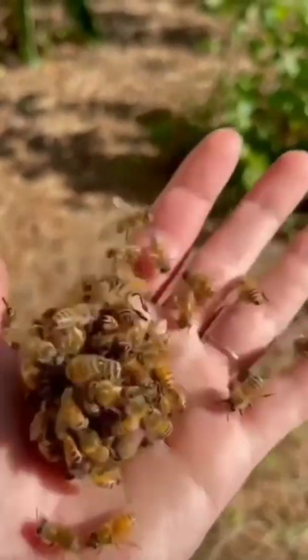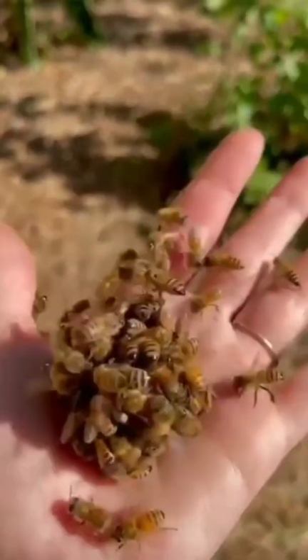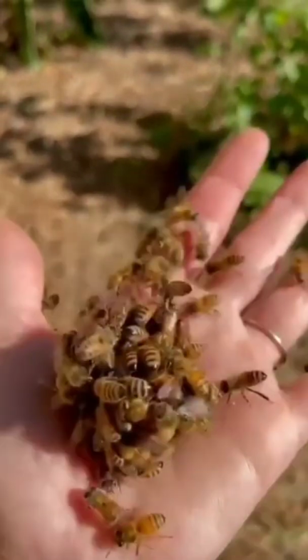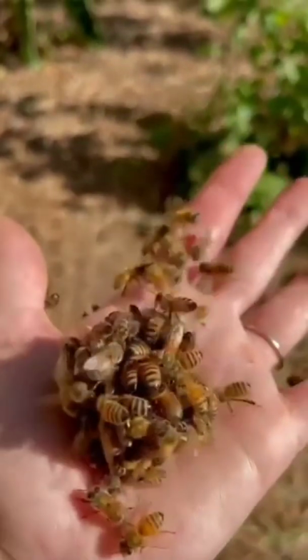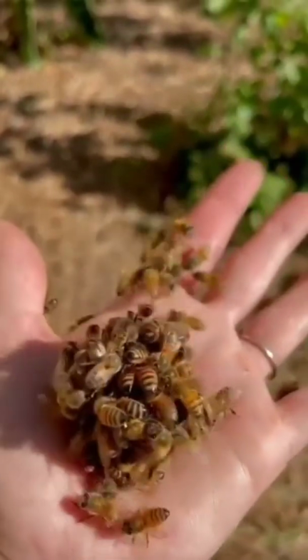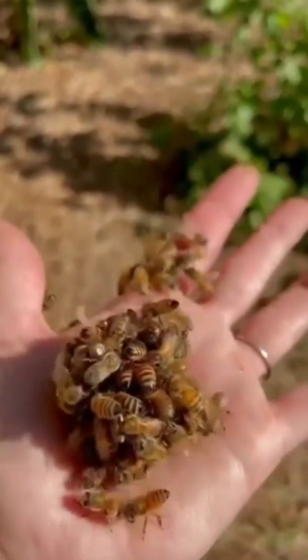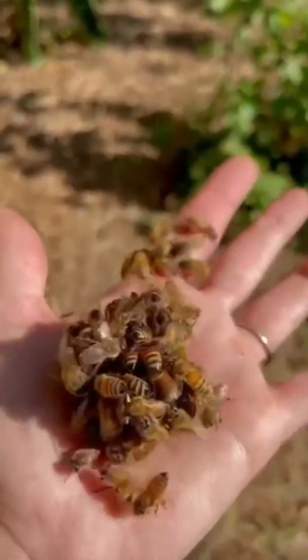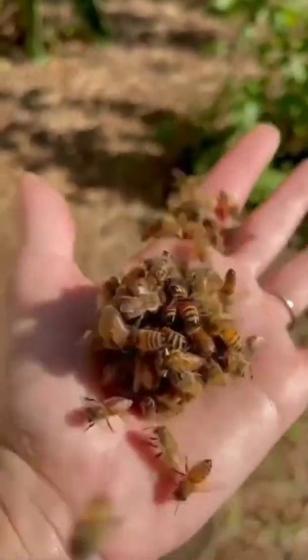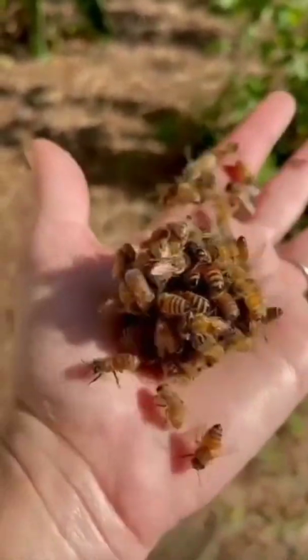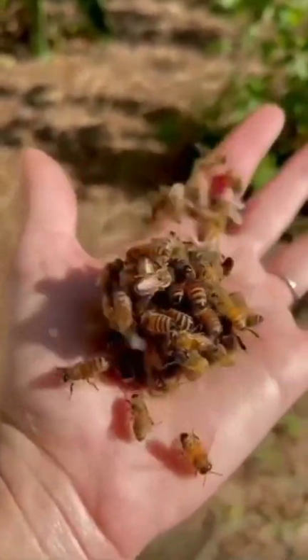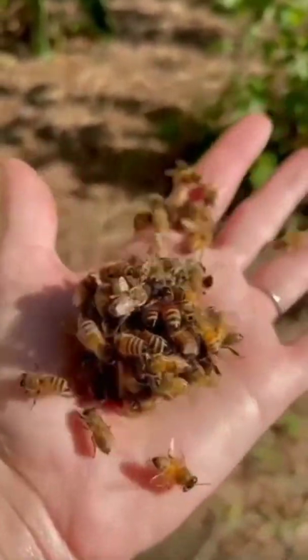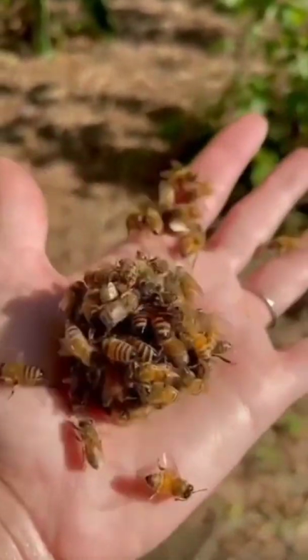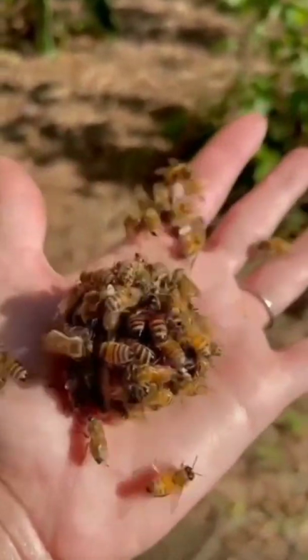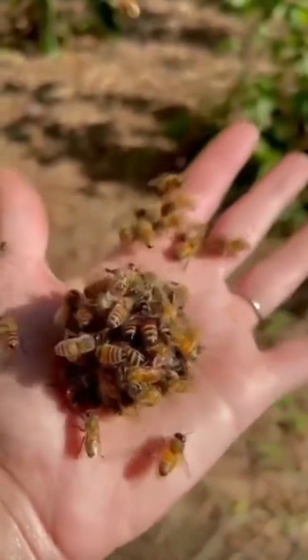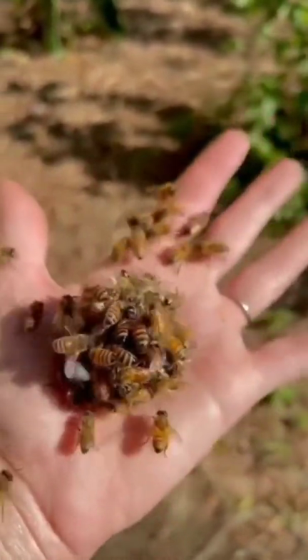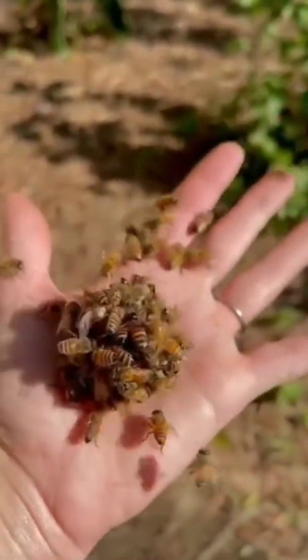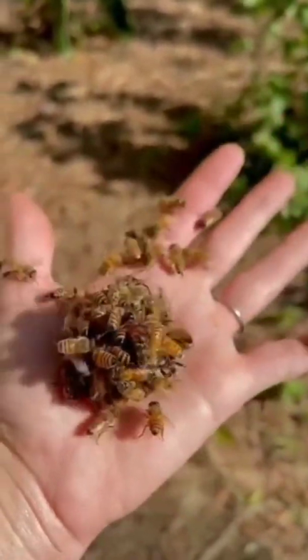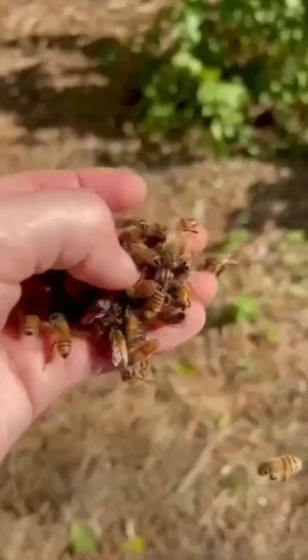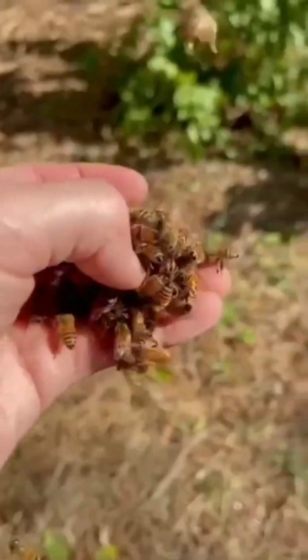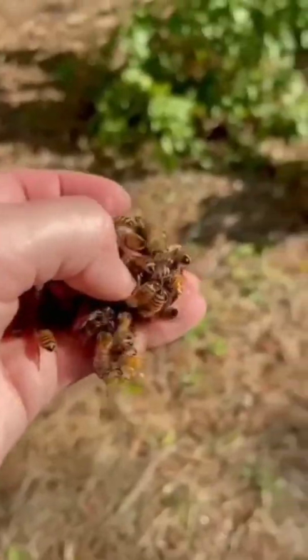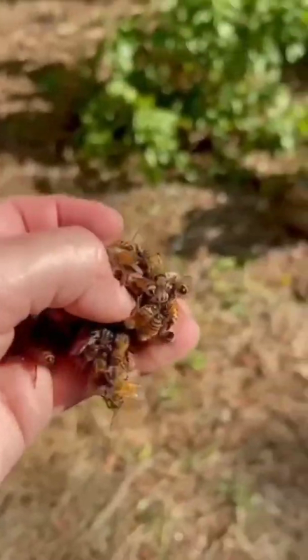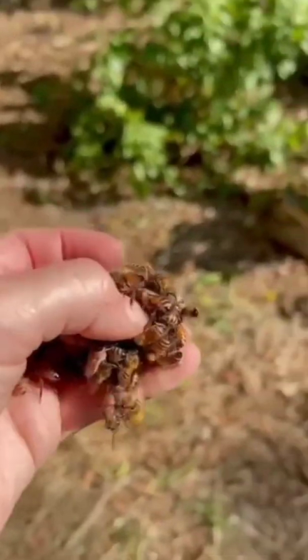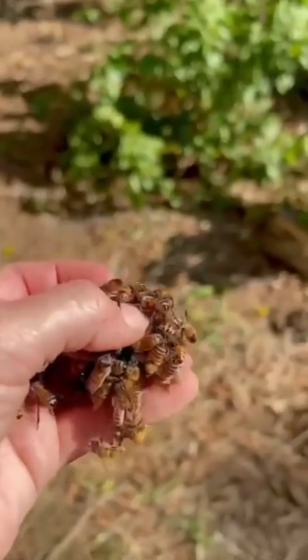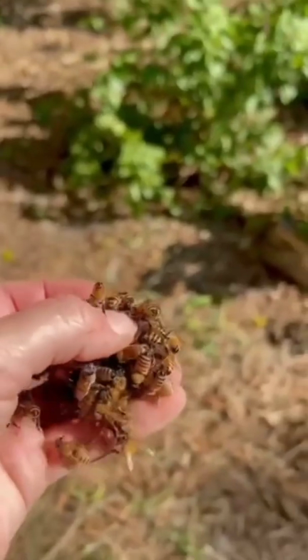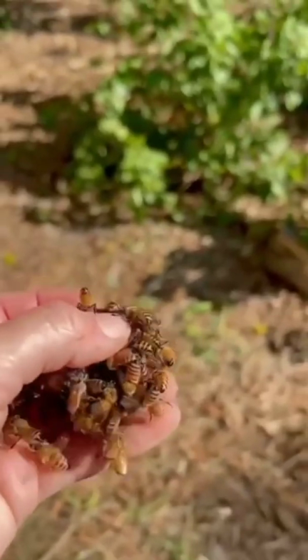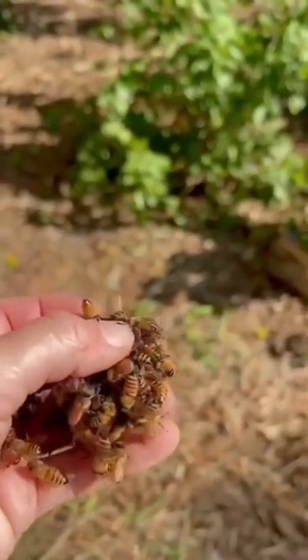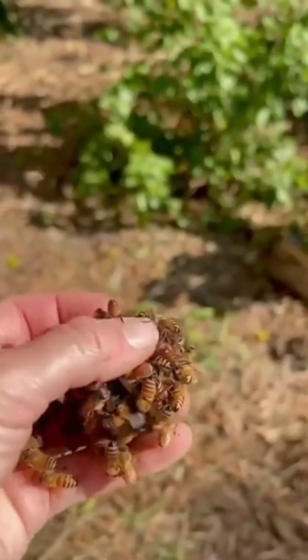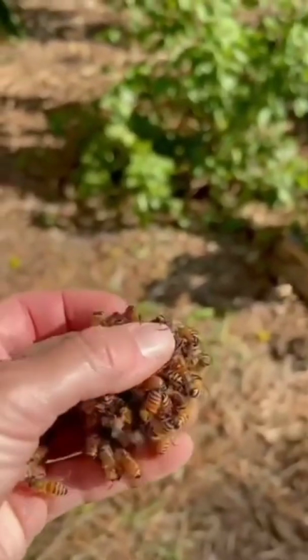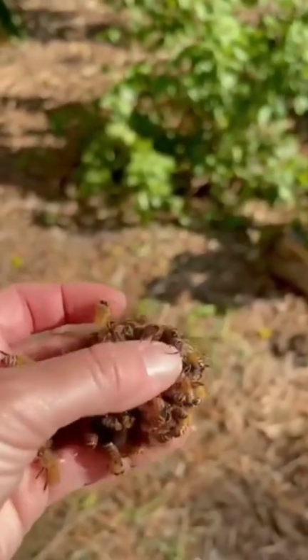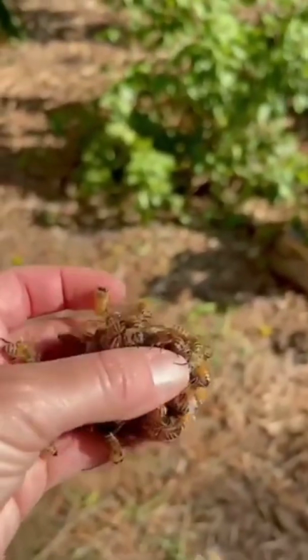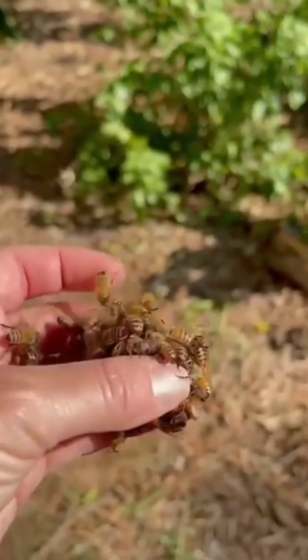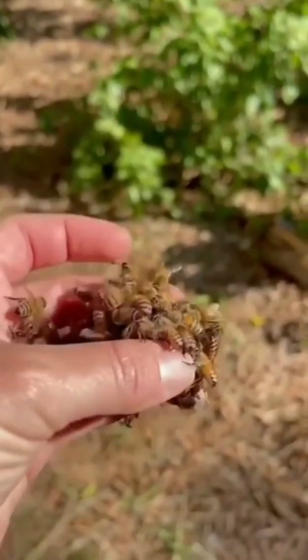Each bee has 170 odorant receptors, which means they have one serious sense of smell.